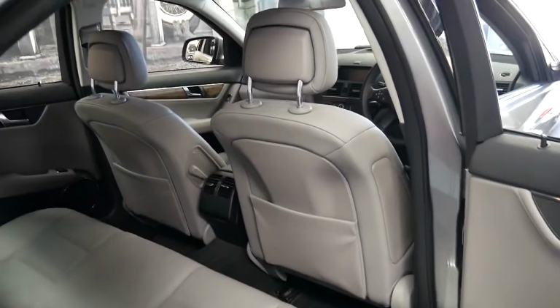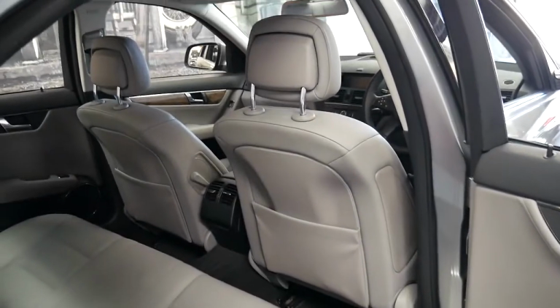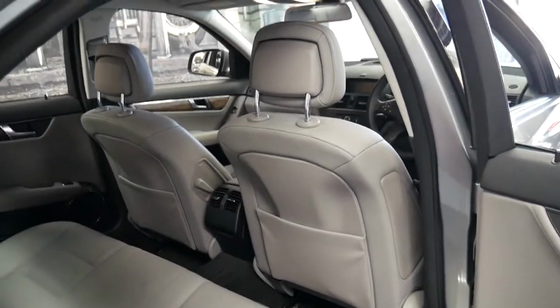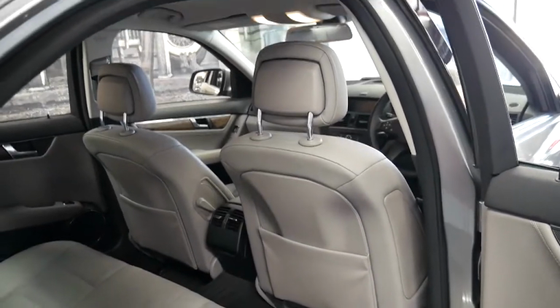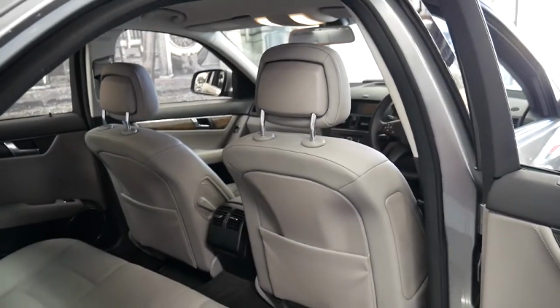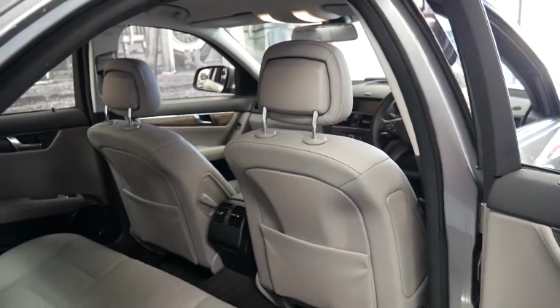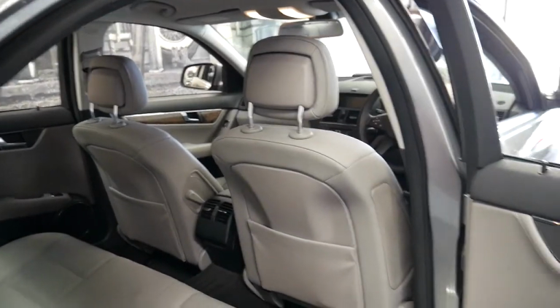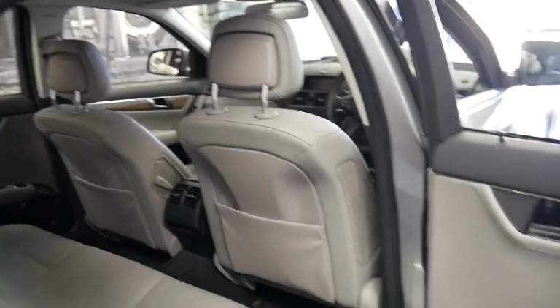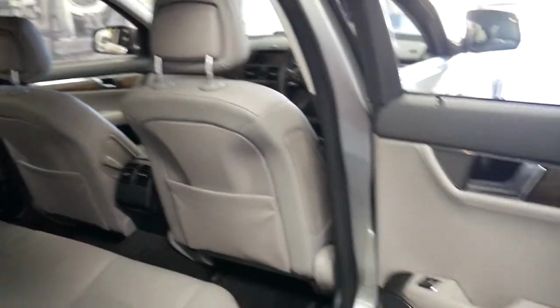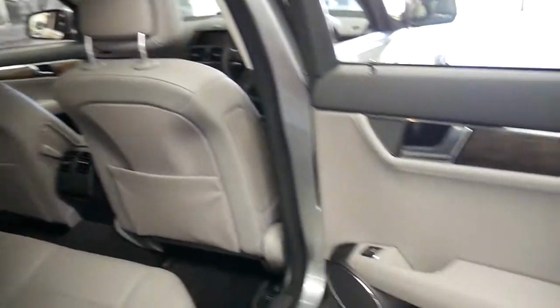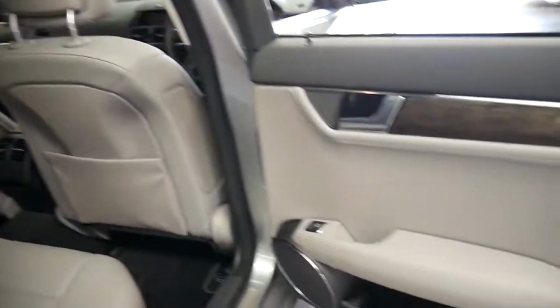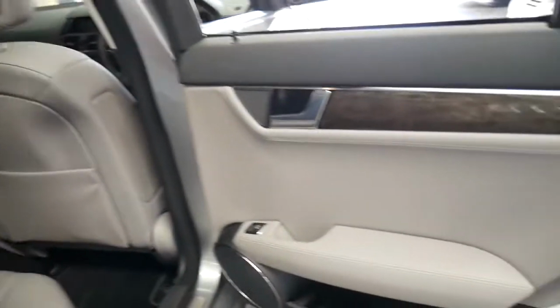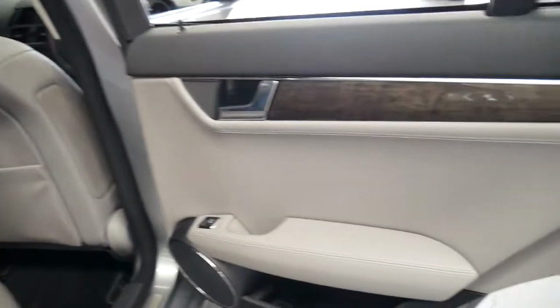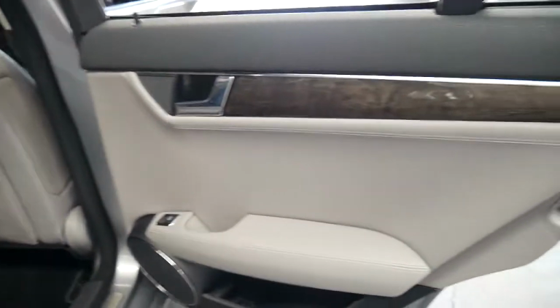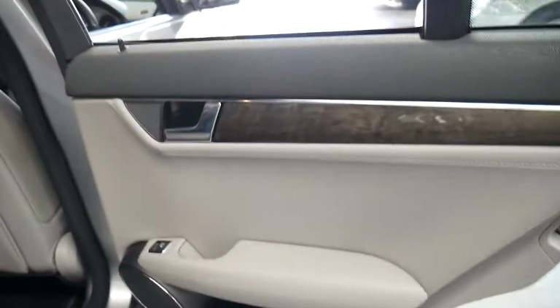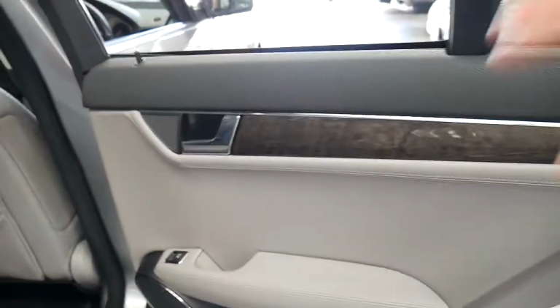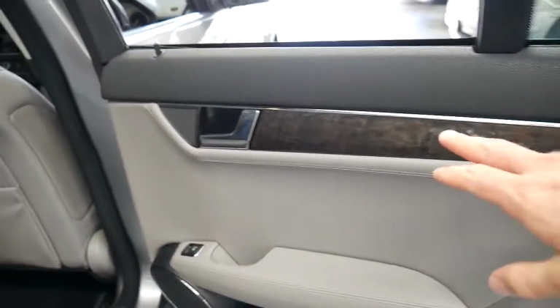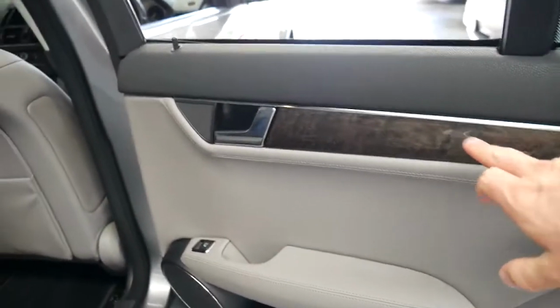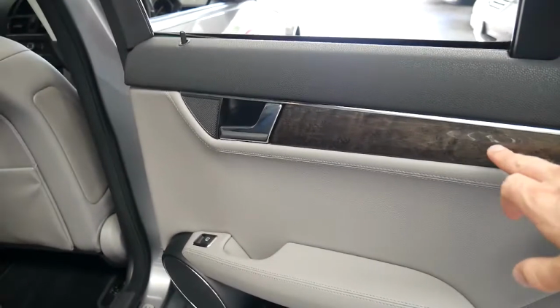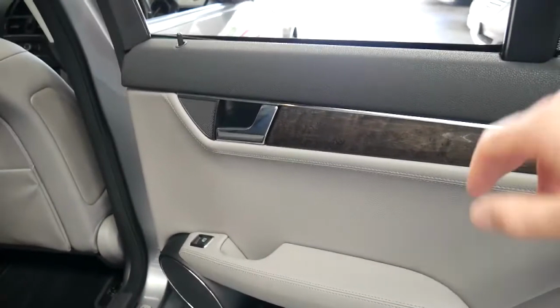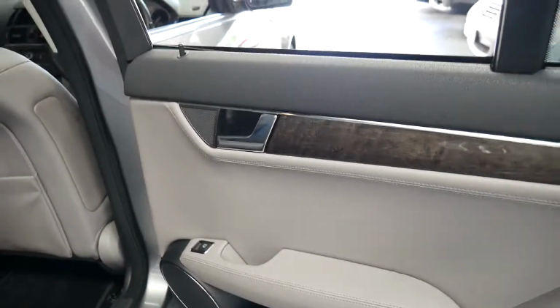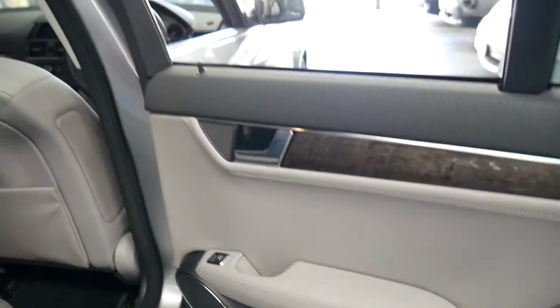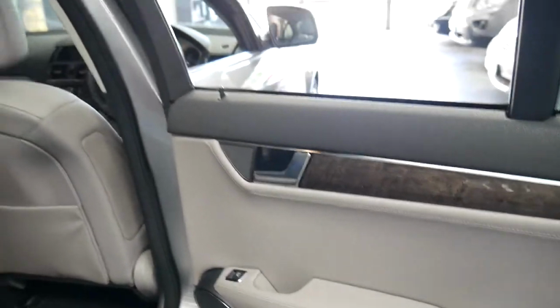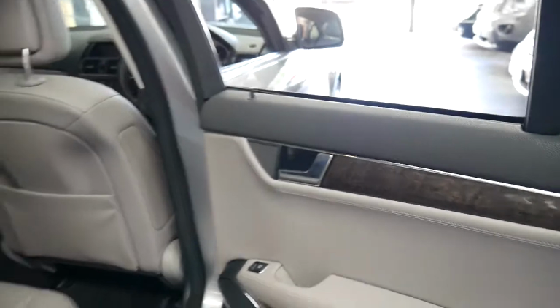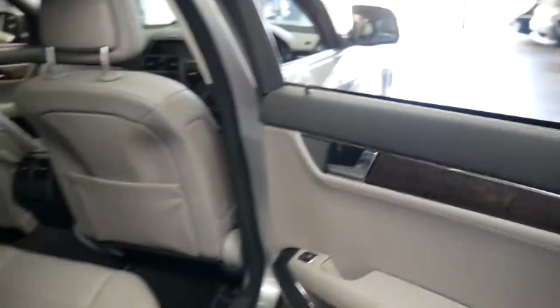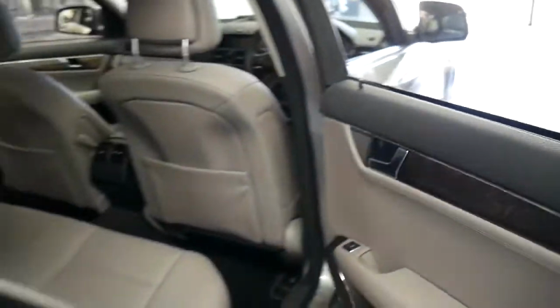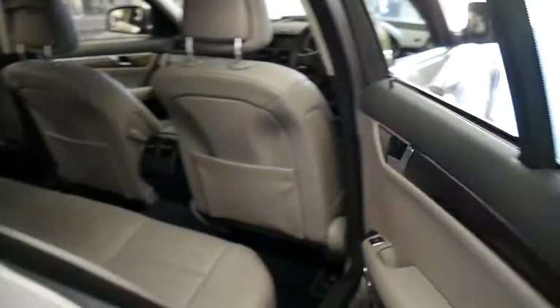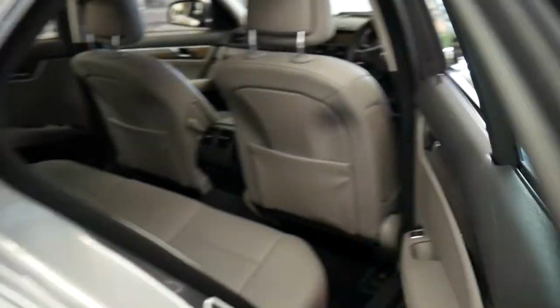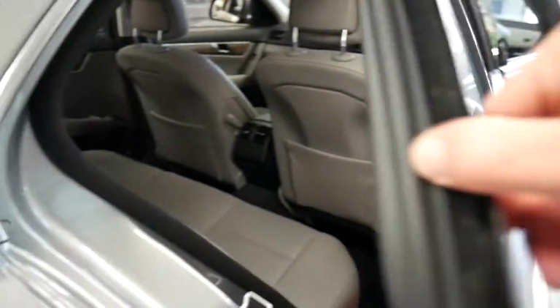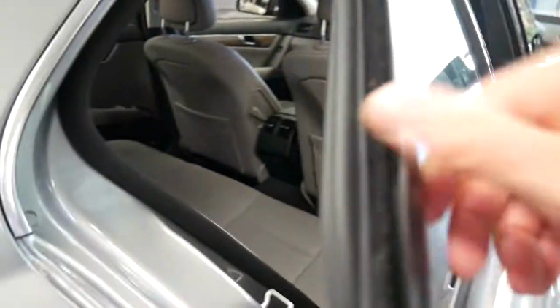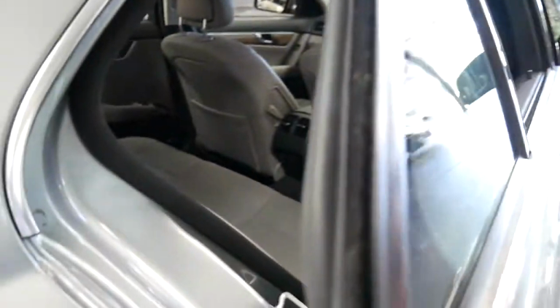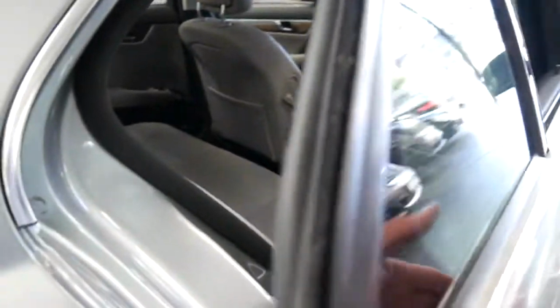The interior is in impeccable condition. You've got the beautiful black ash timber which came on the avant-garde.